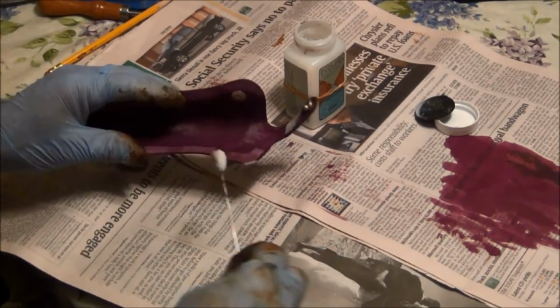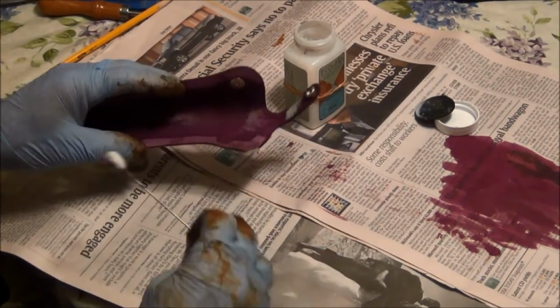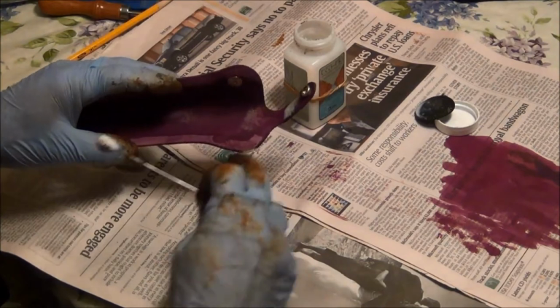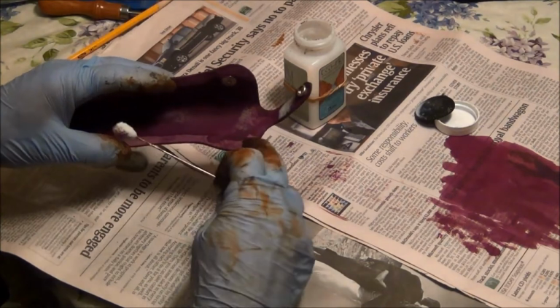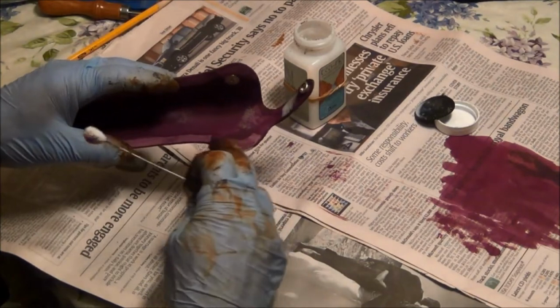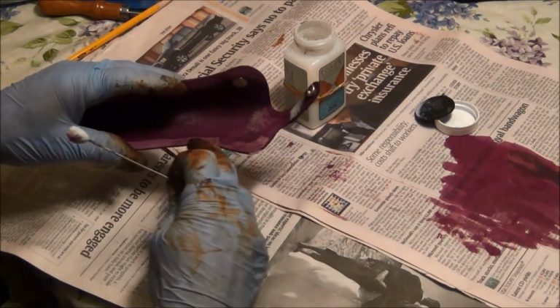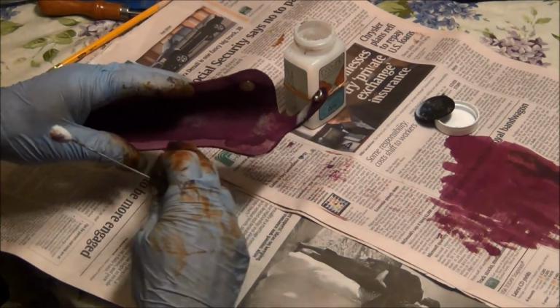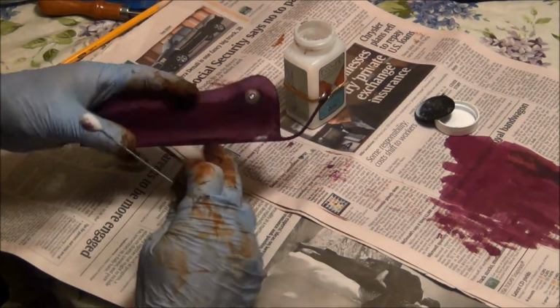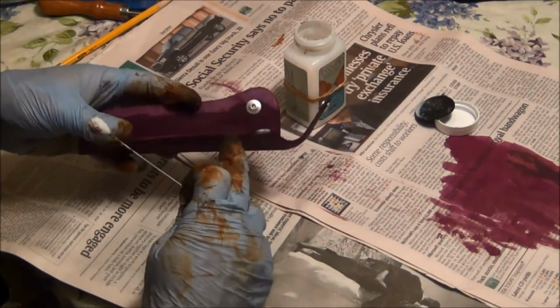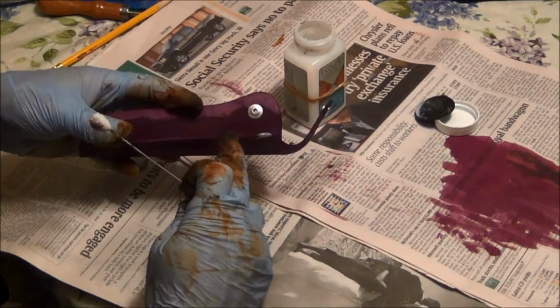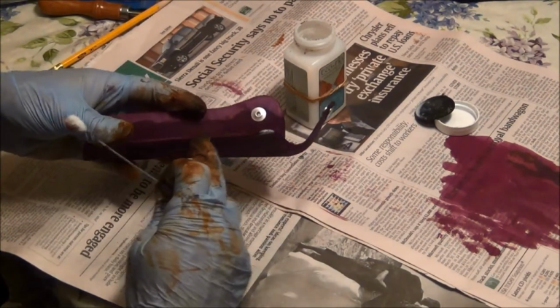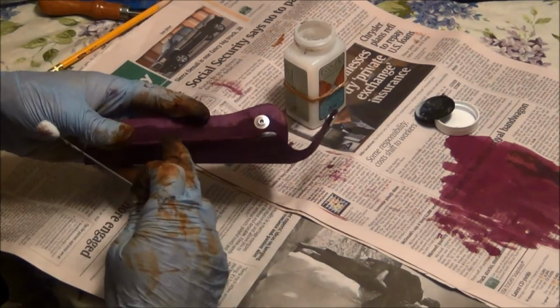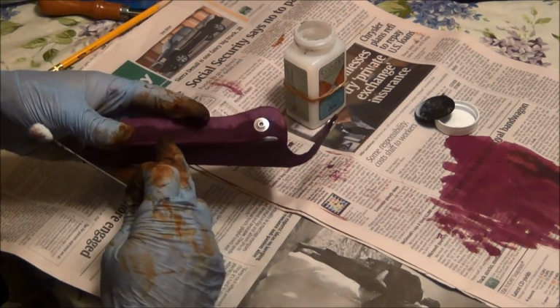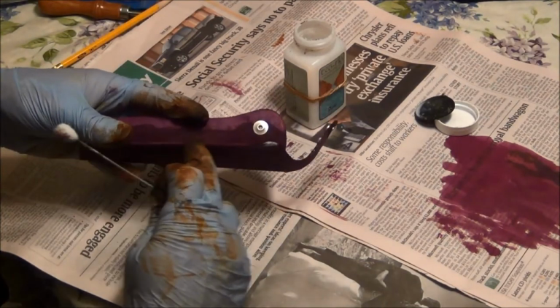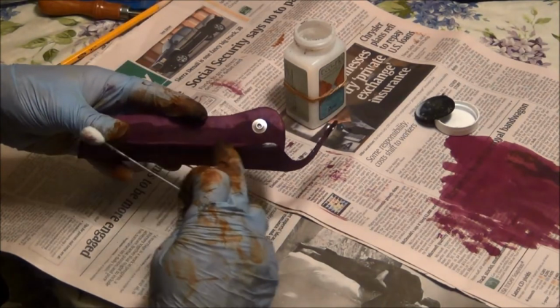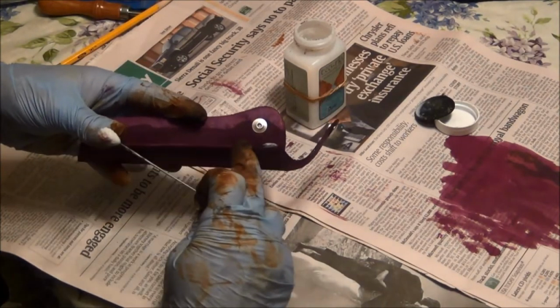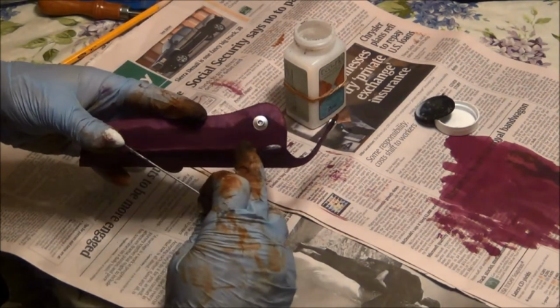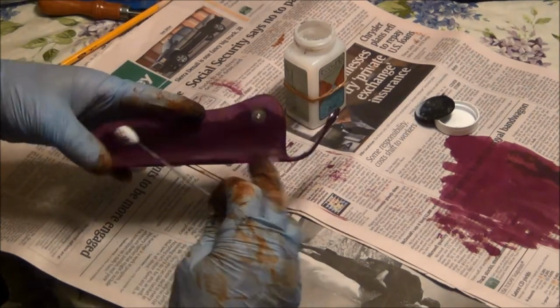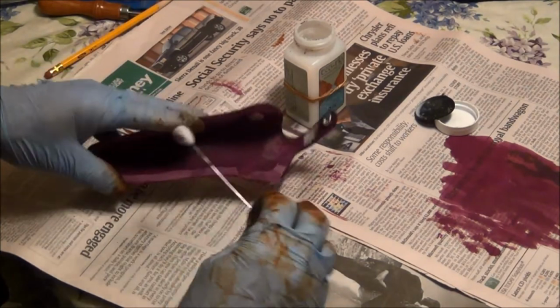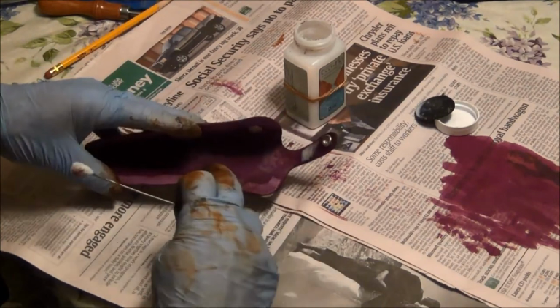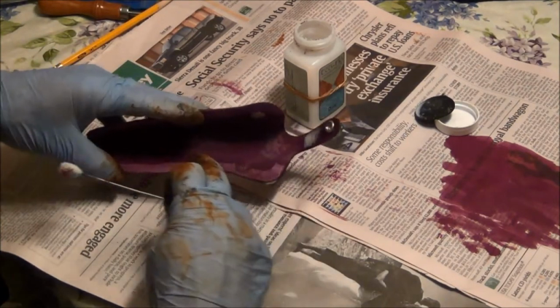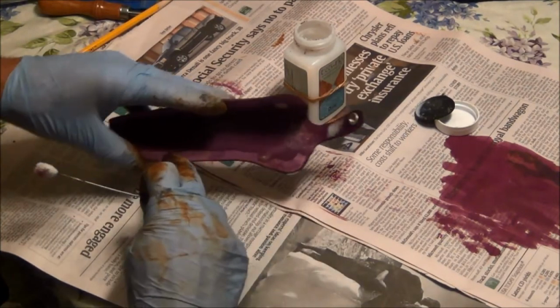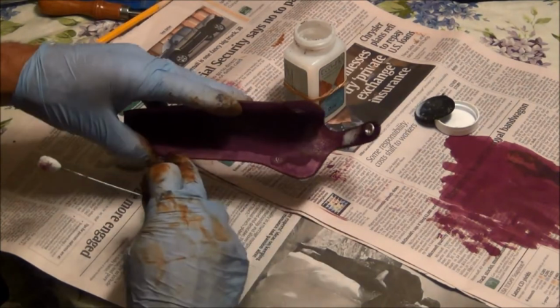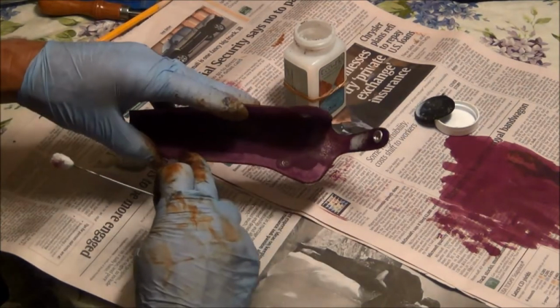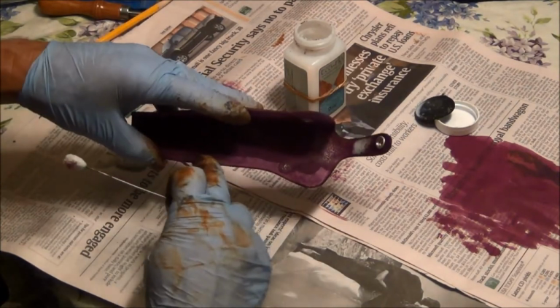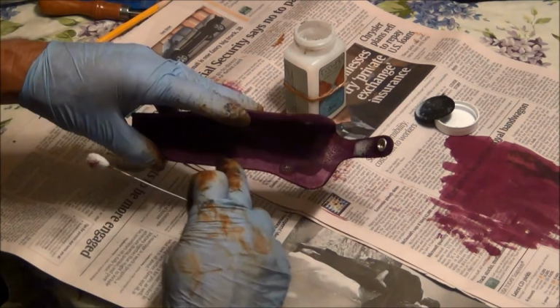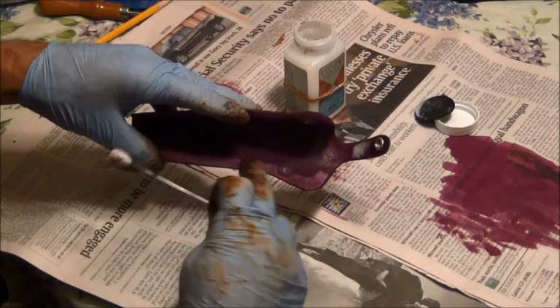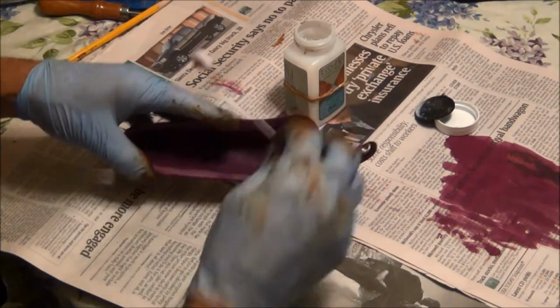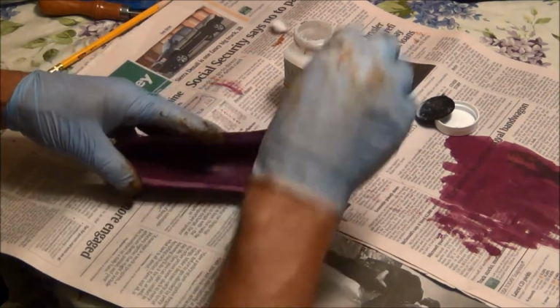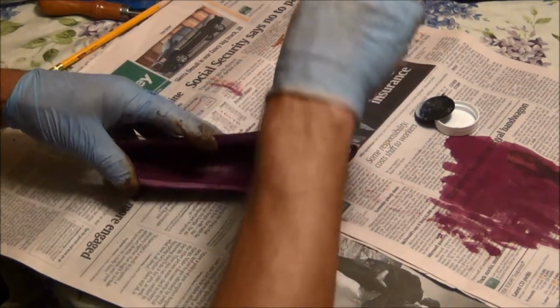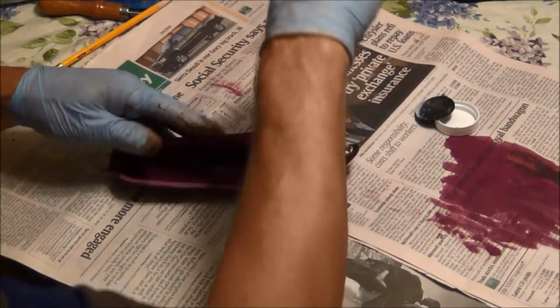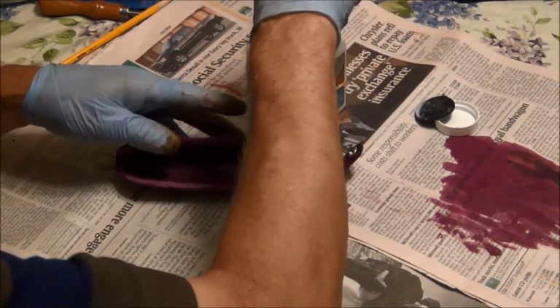Even though I'm not doing the edge, I'm going to do the edge of the leather — not the part that I'm going to glue together.